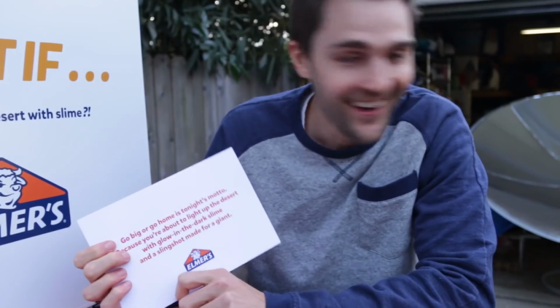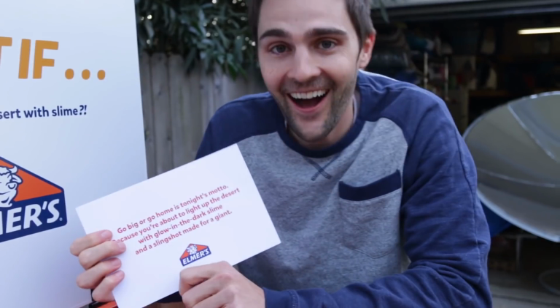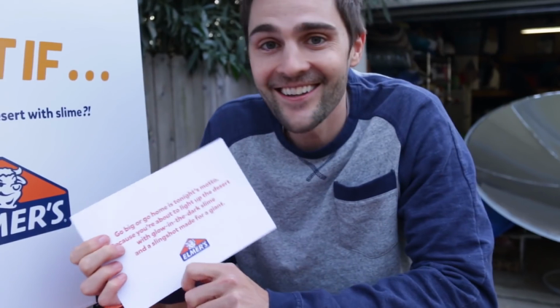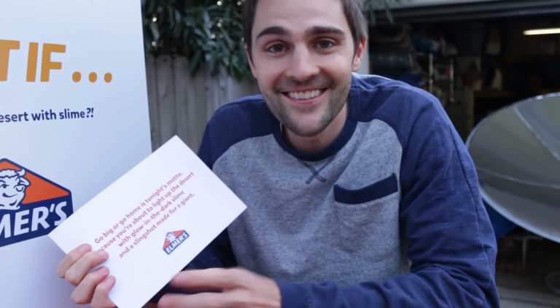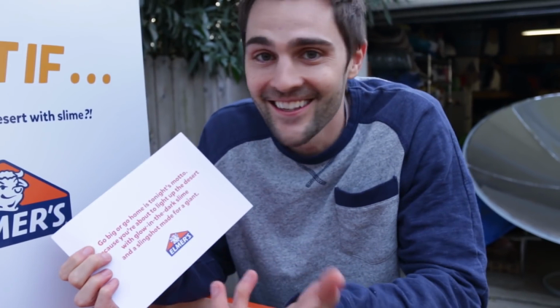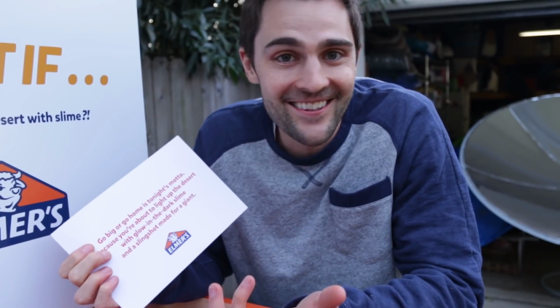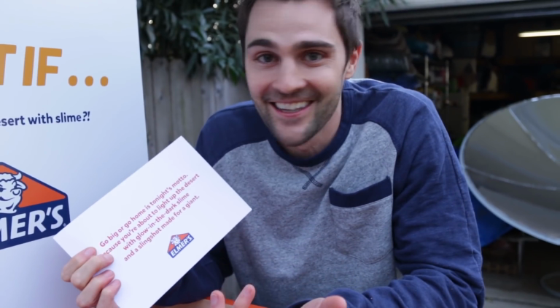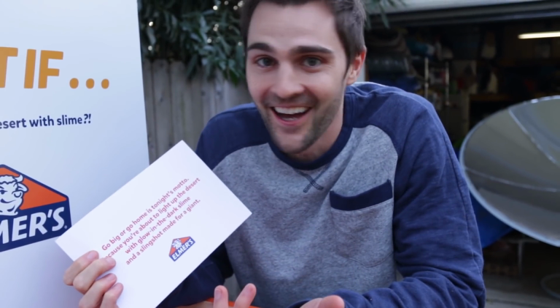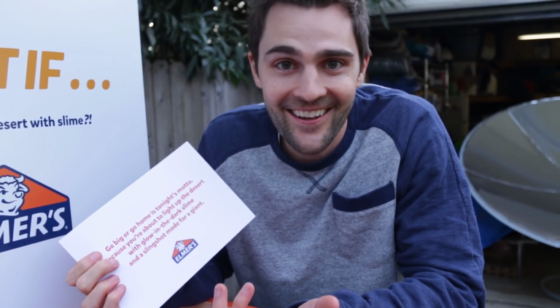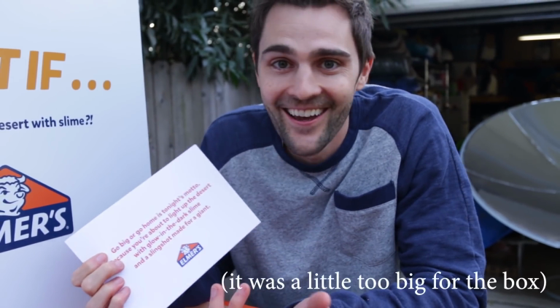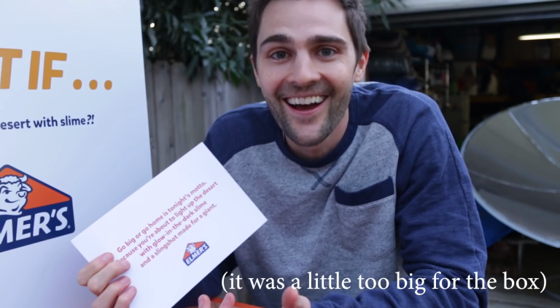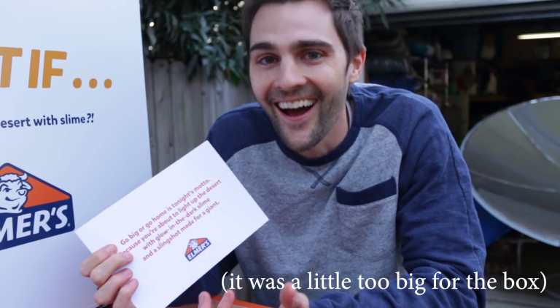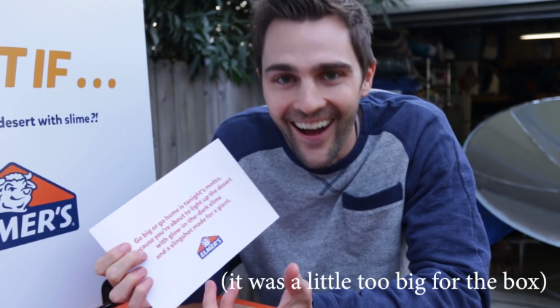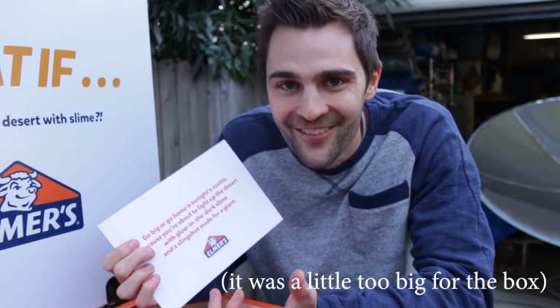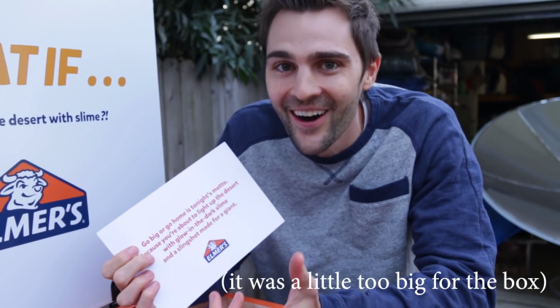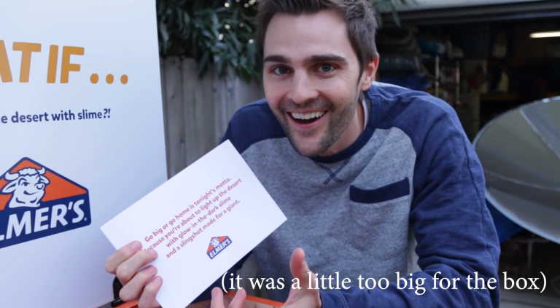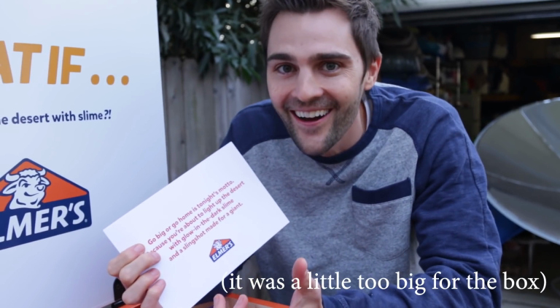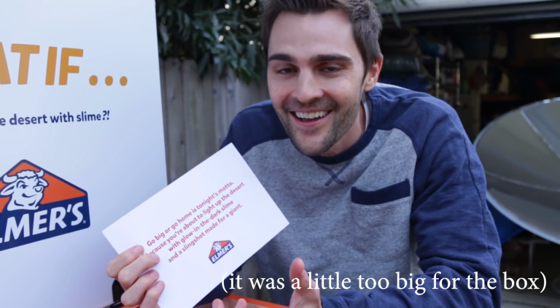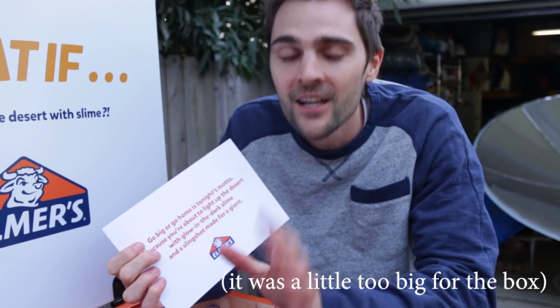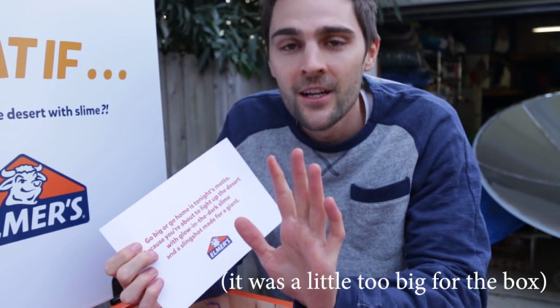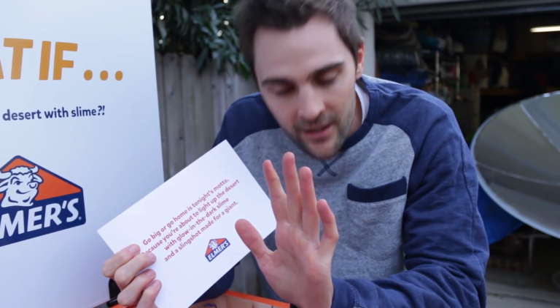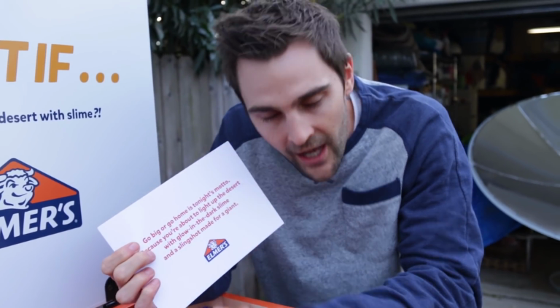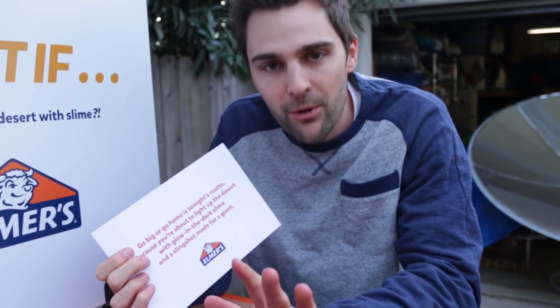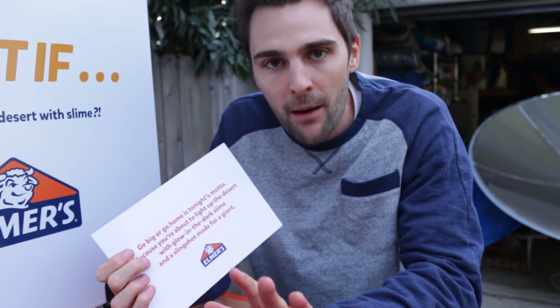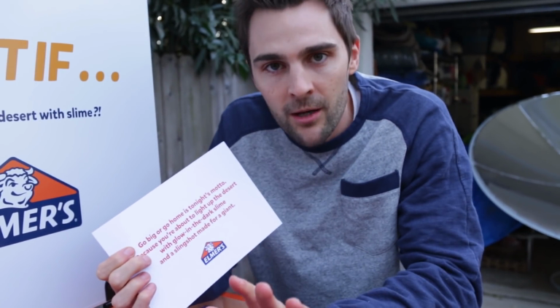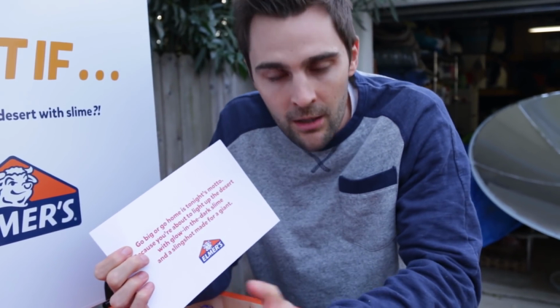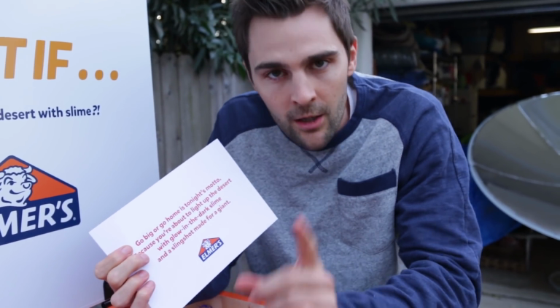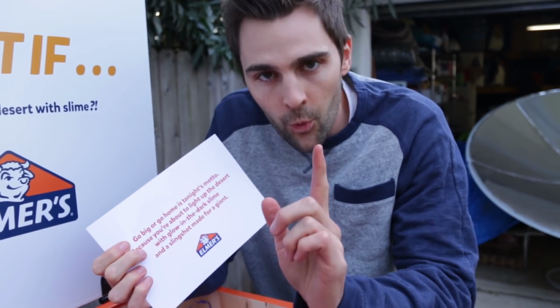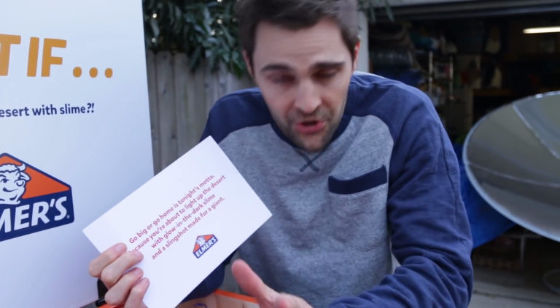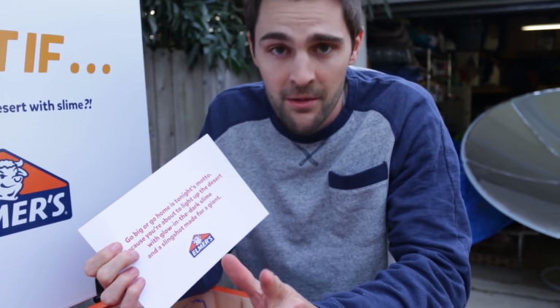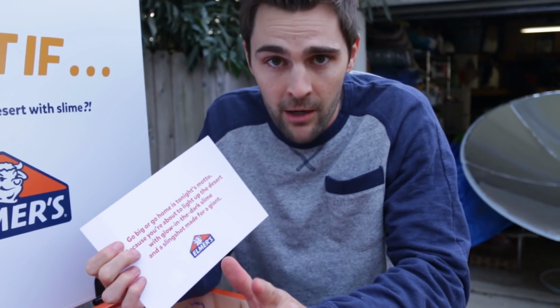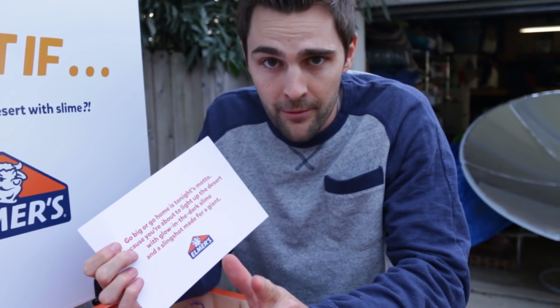I didn't see the slingshot. But not a problem — we're just going to make one.